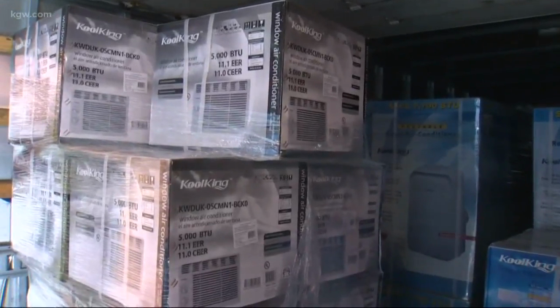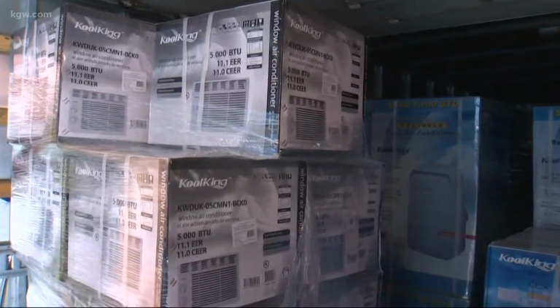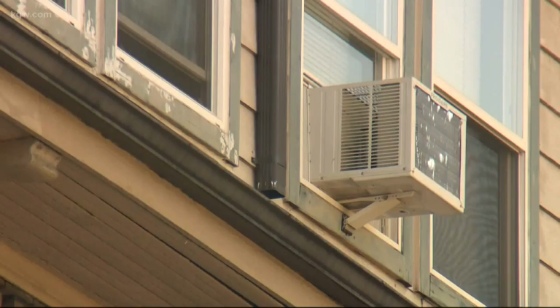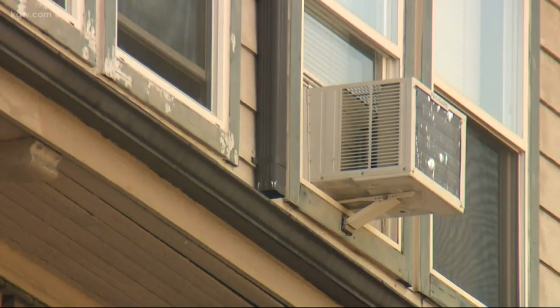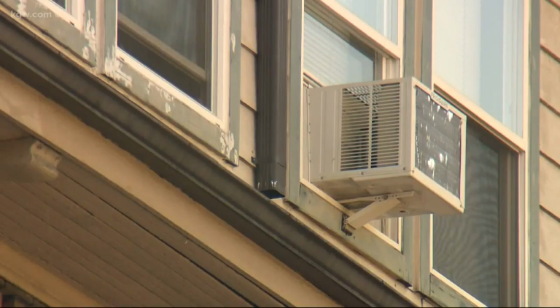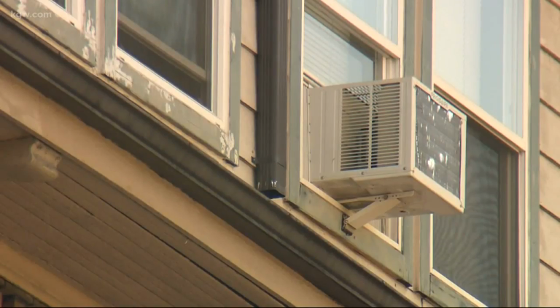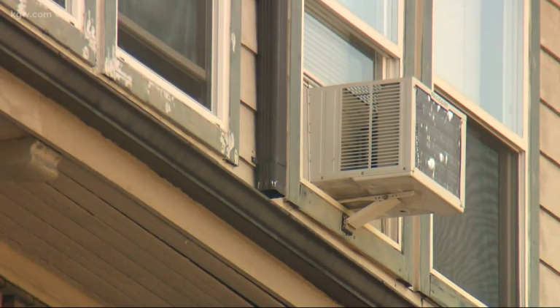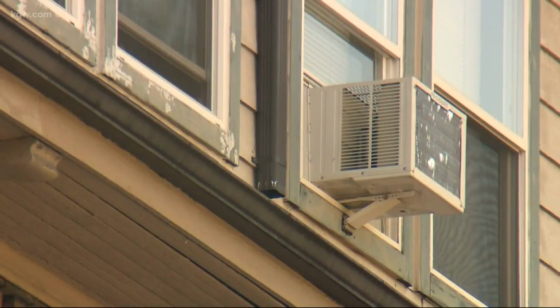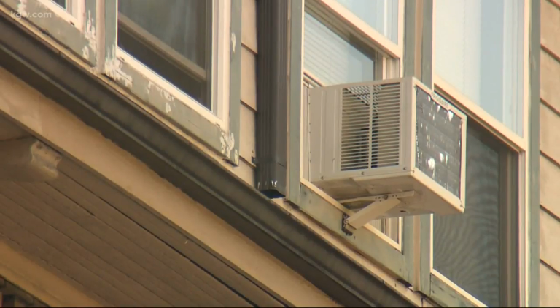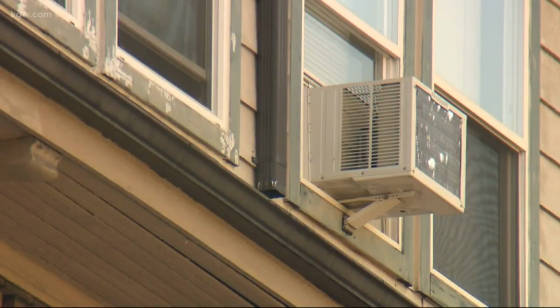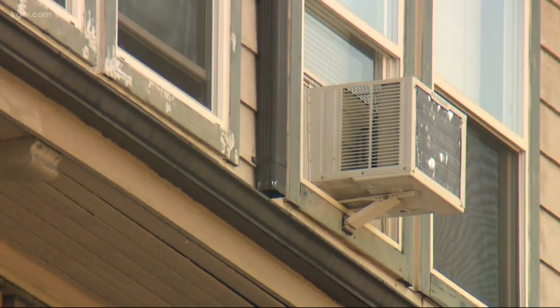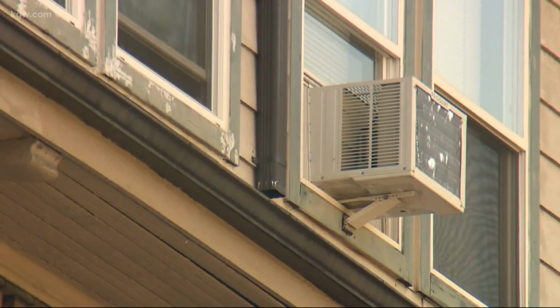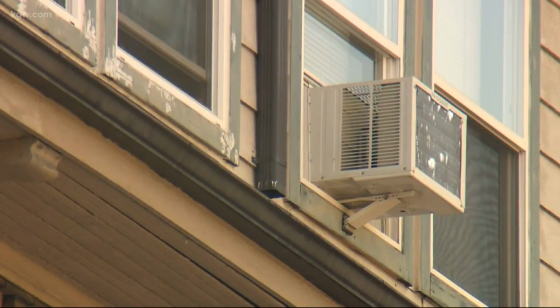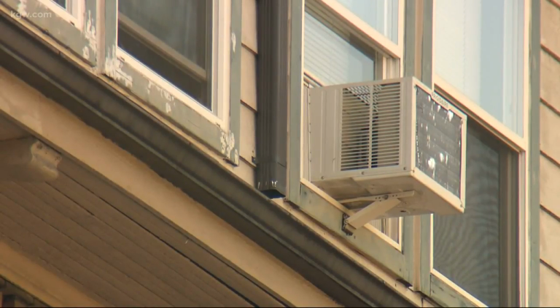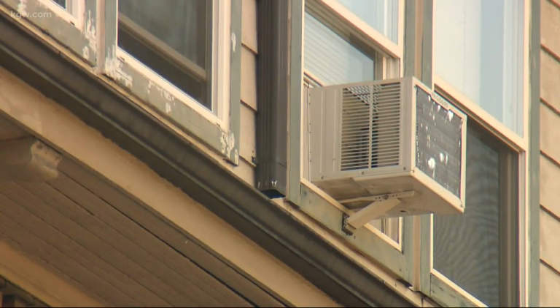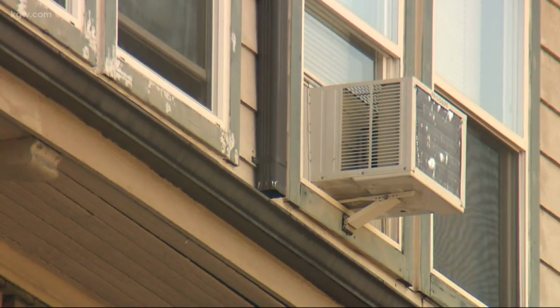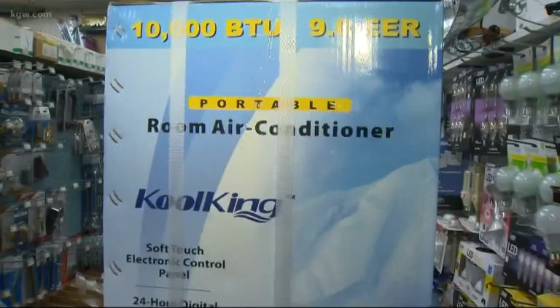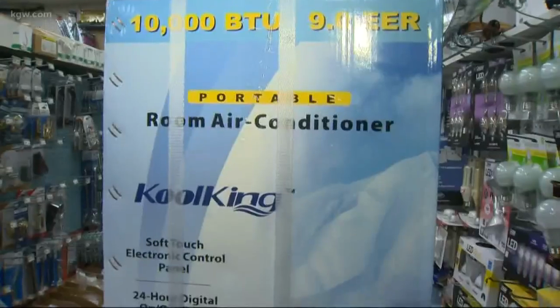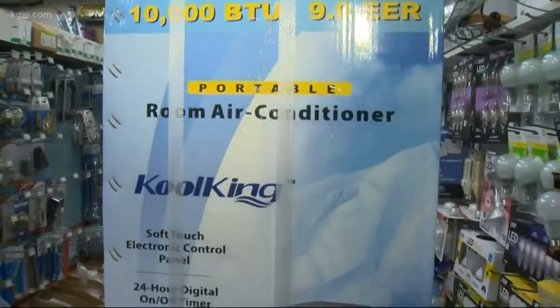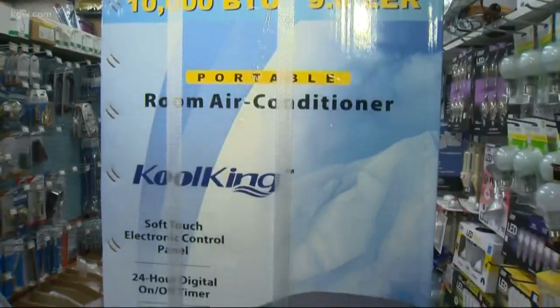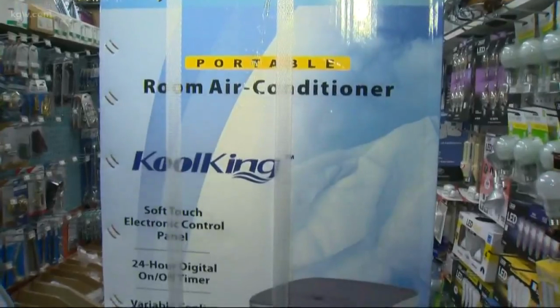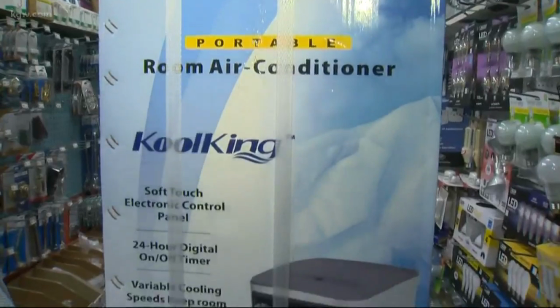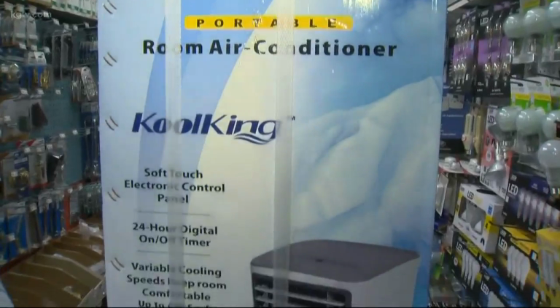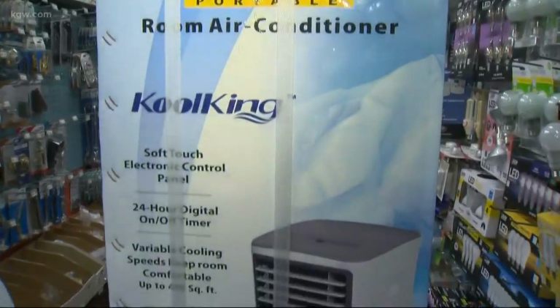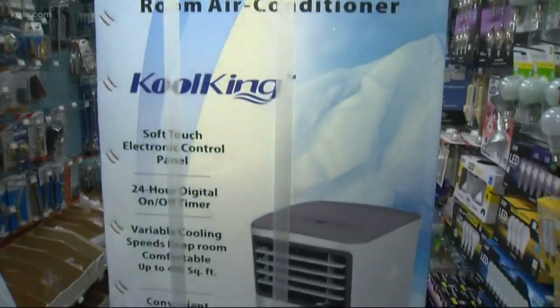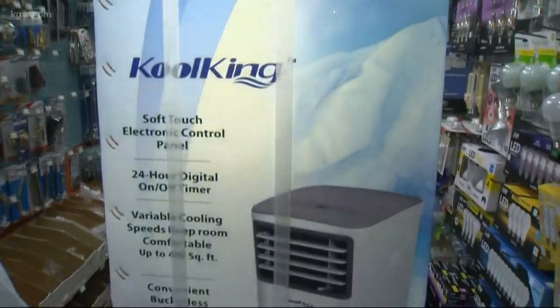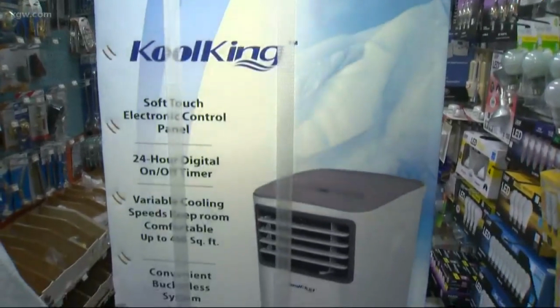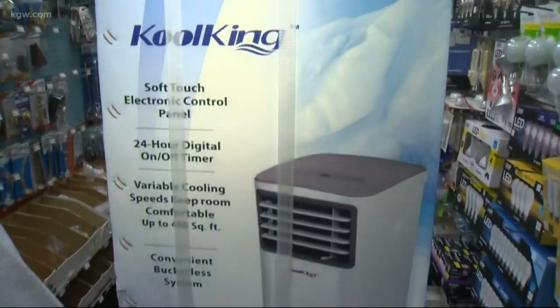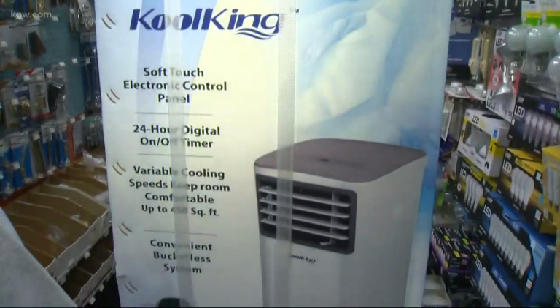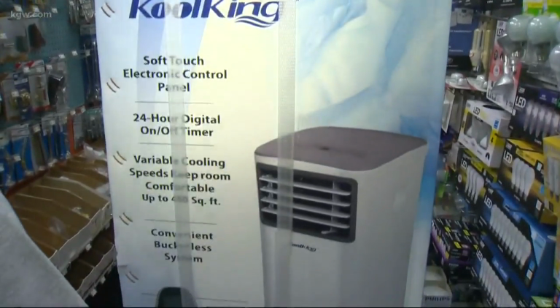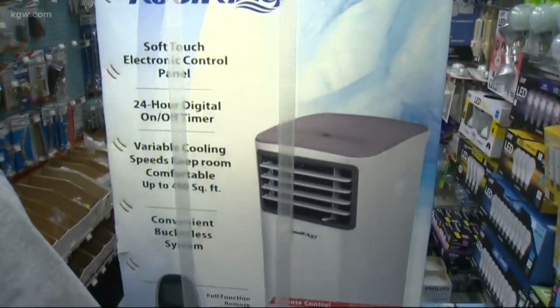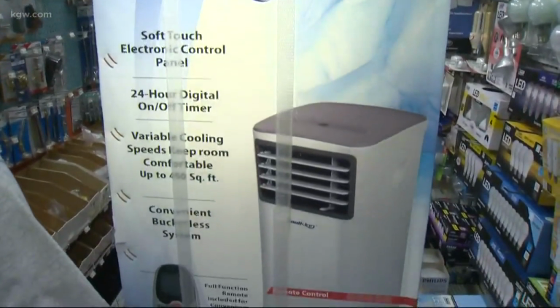The kind you put in your window may run you about $150, and the portable kind may be about $300 or so.